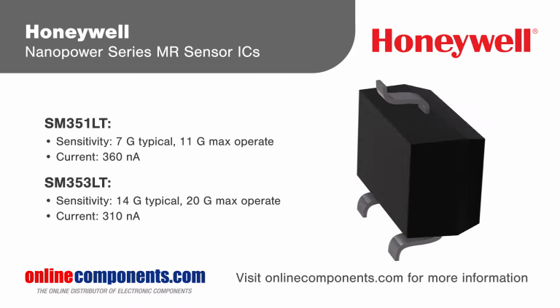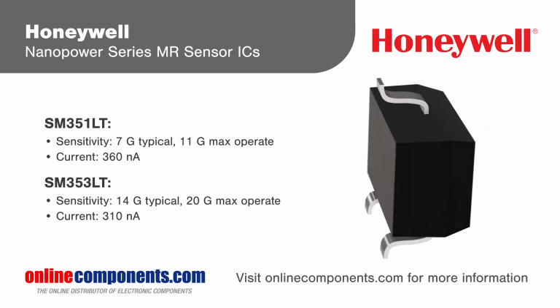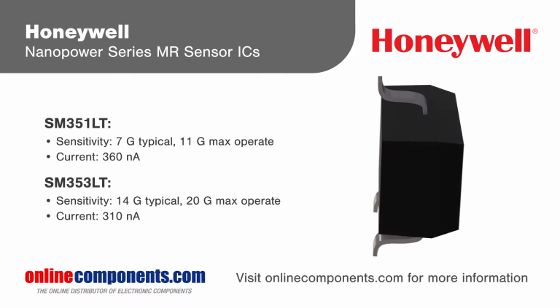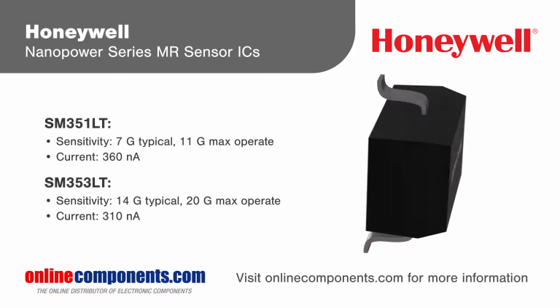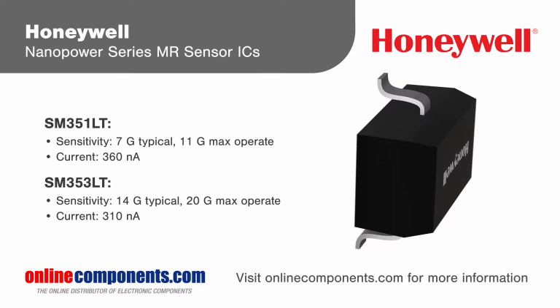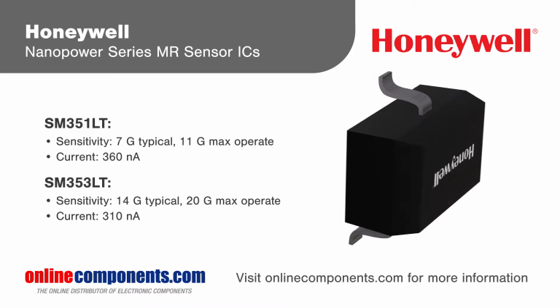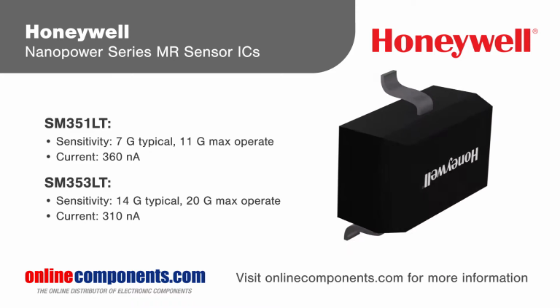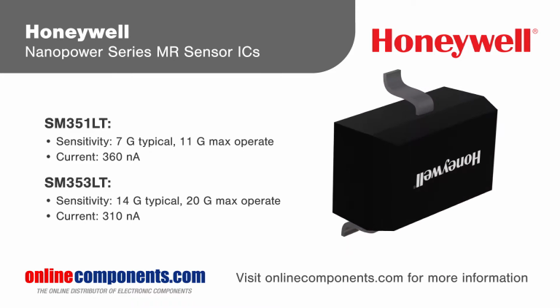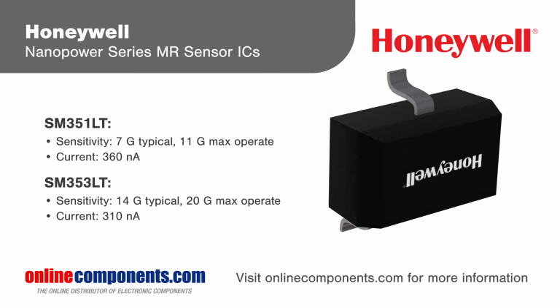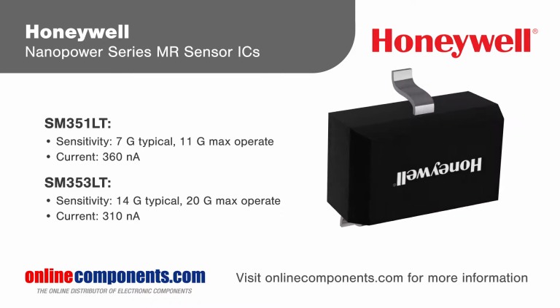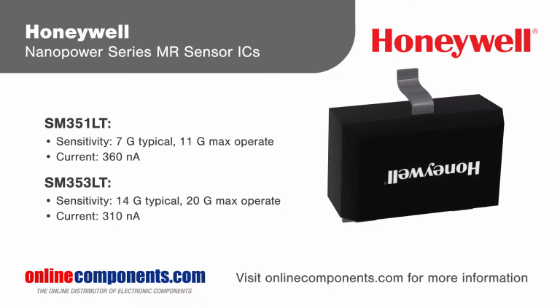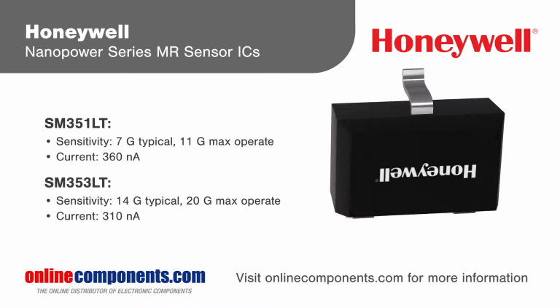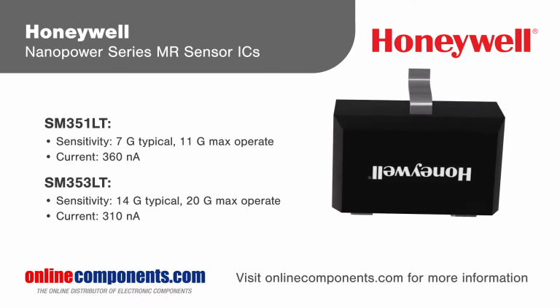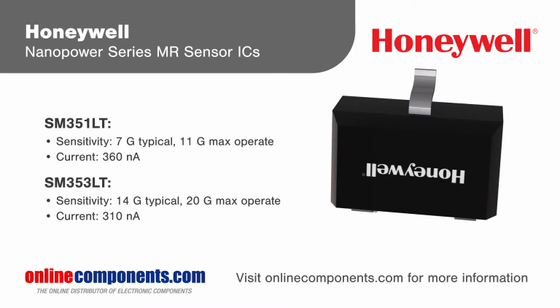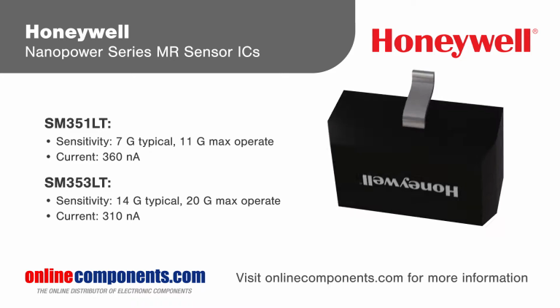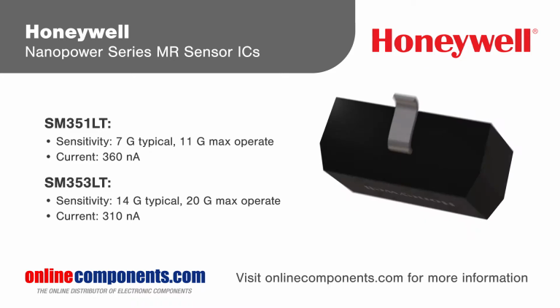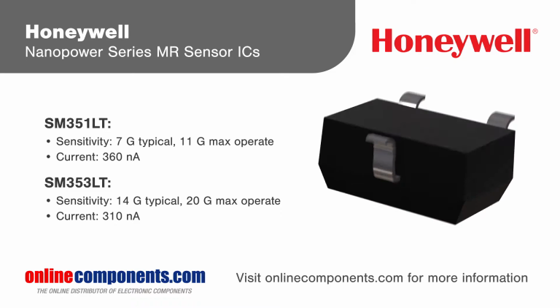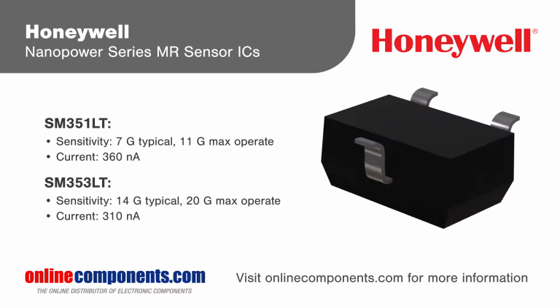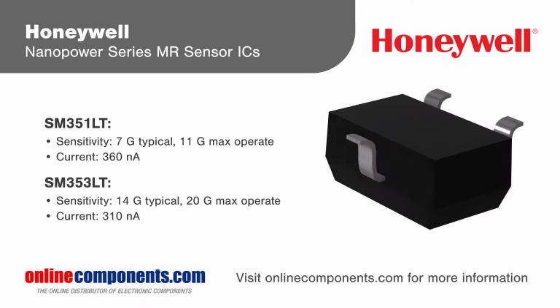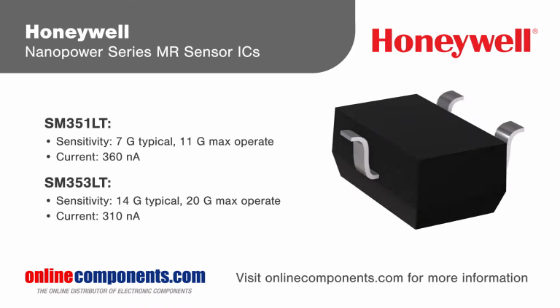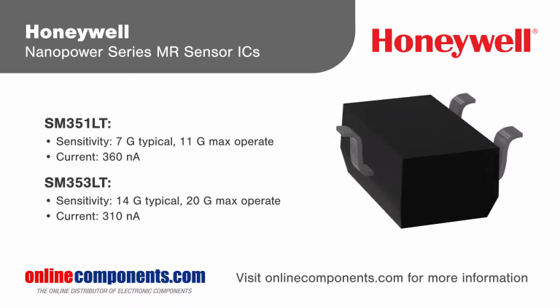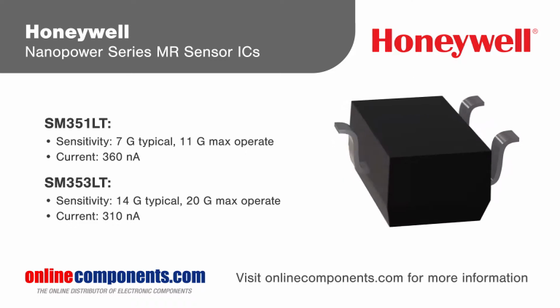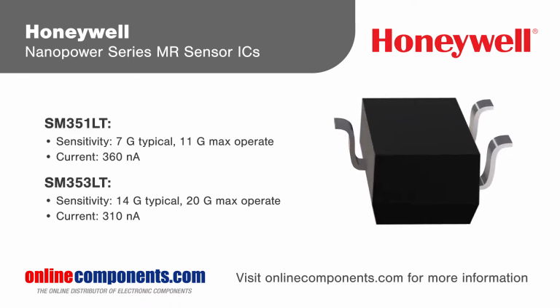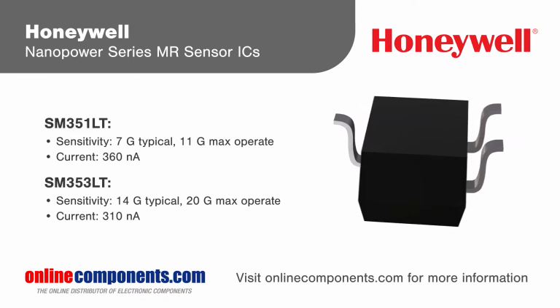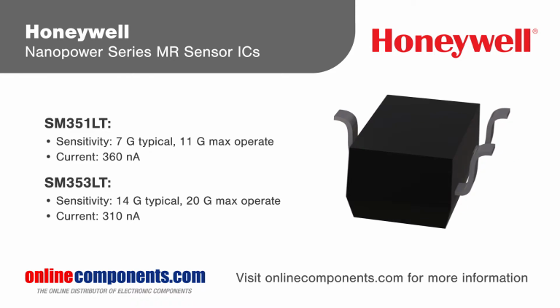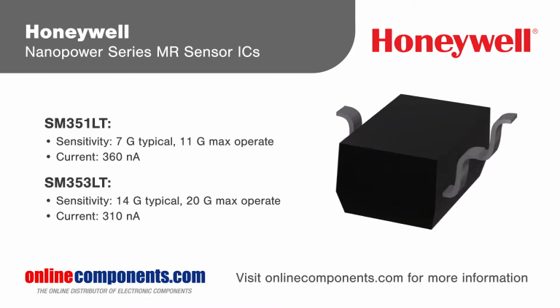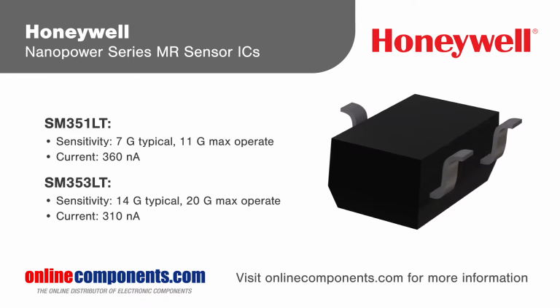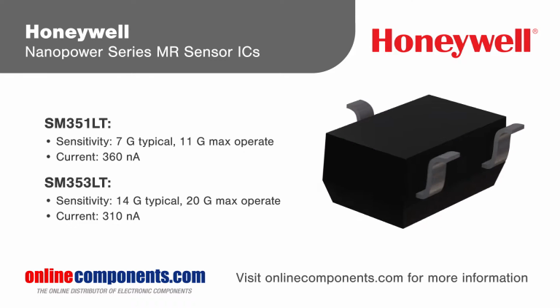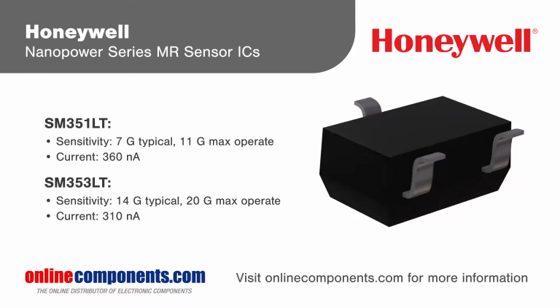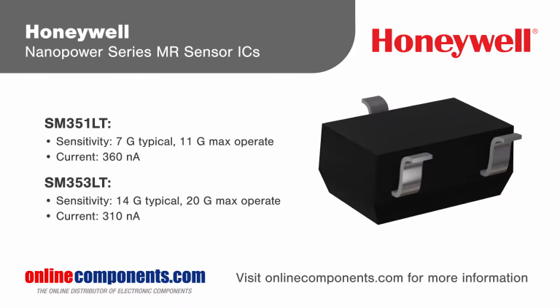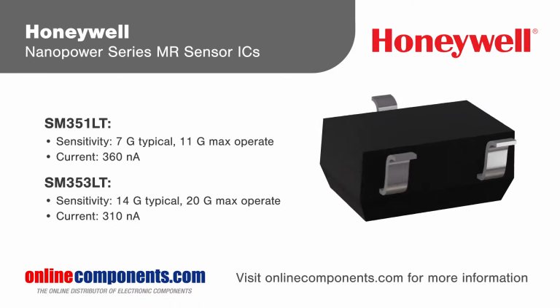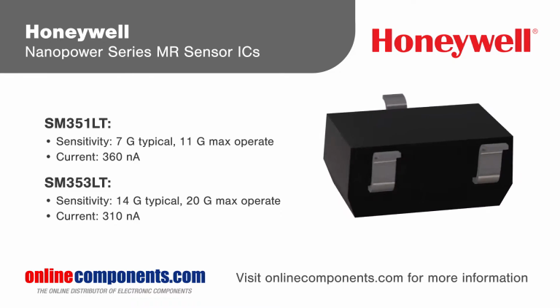The current draw of the SM351LT and SM353LT is measured in nanoamps, yet they're capable of sensing magnetic fields as low as 7 Gauss.